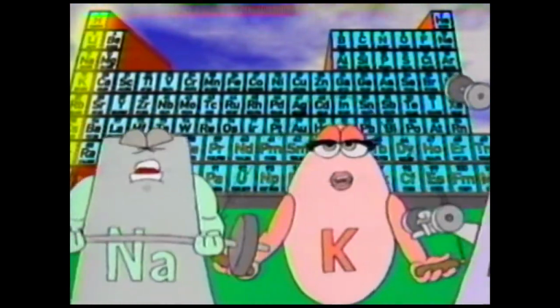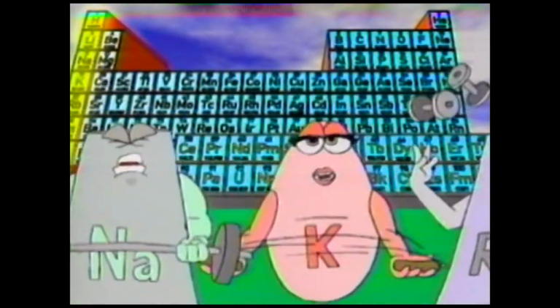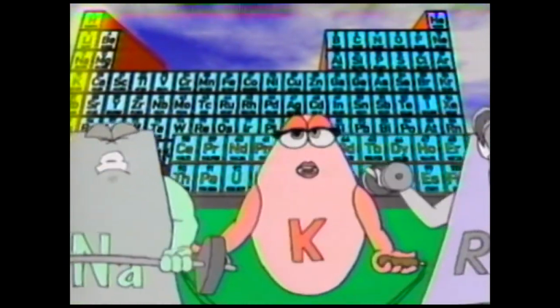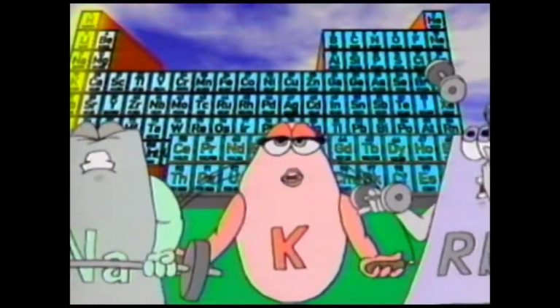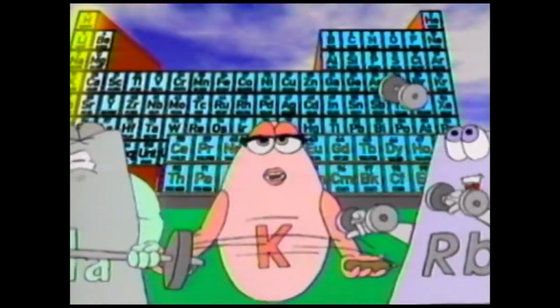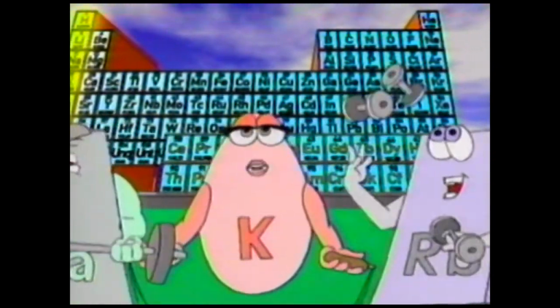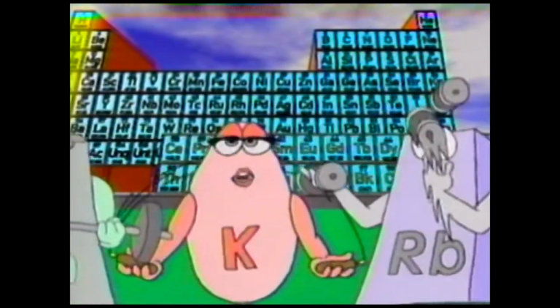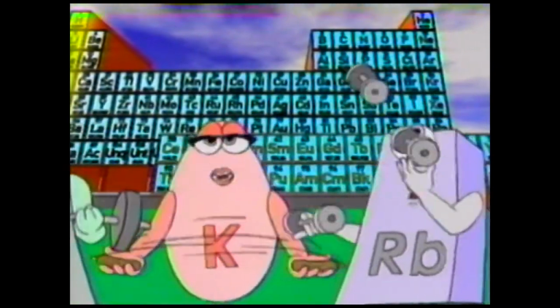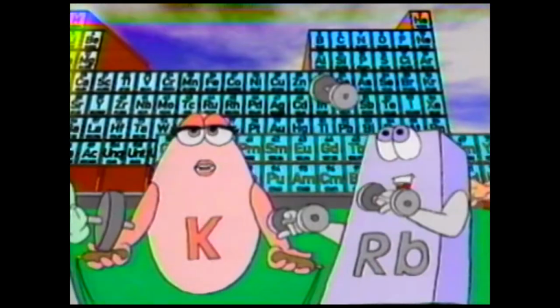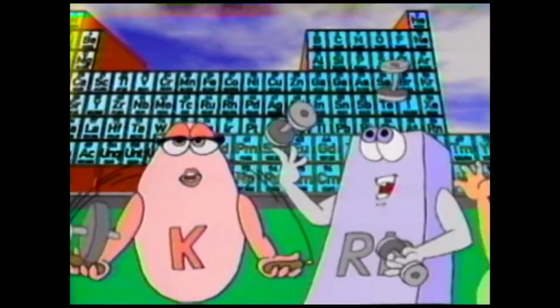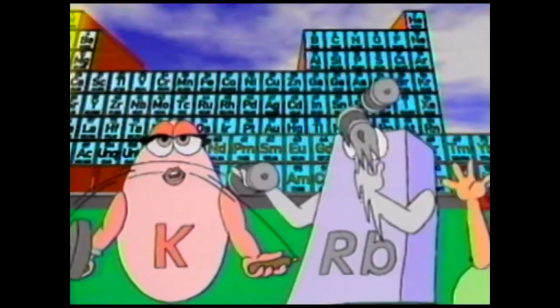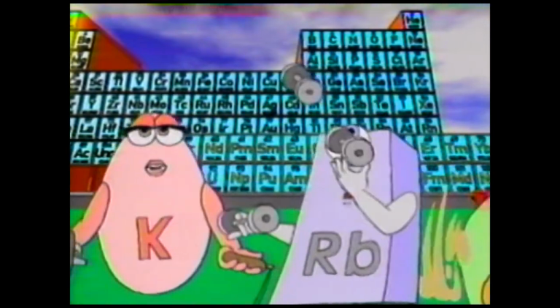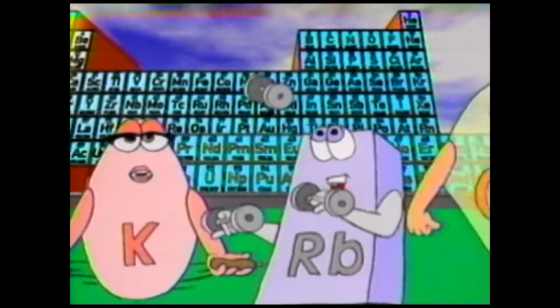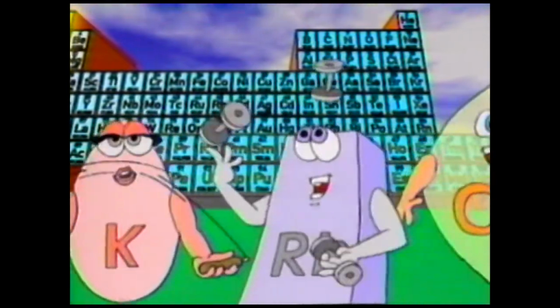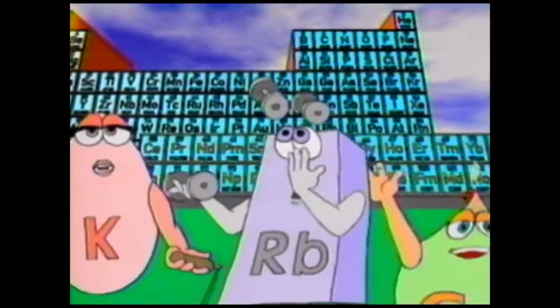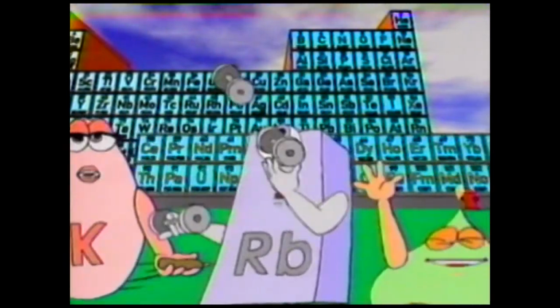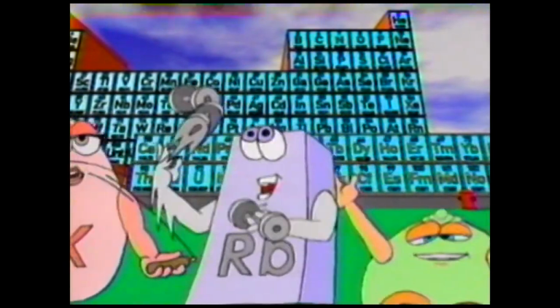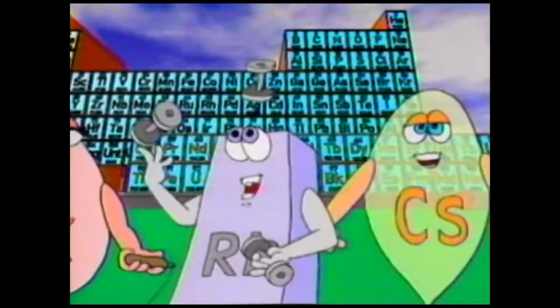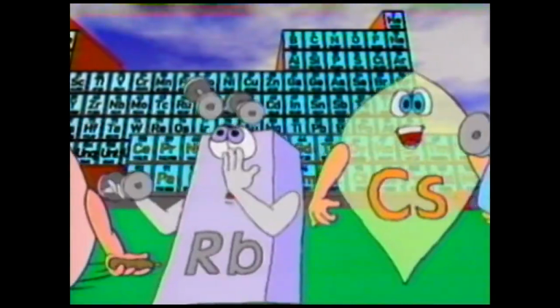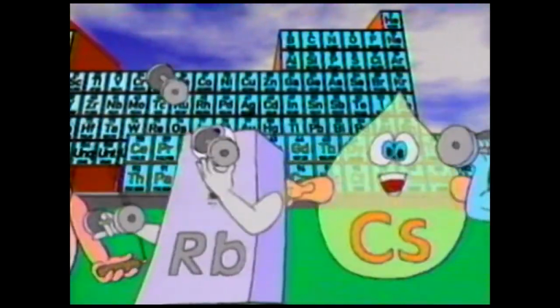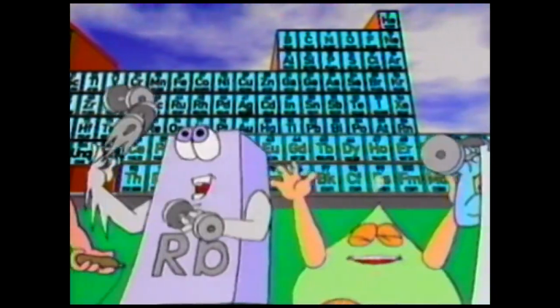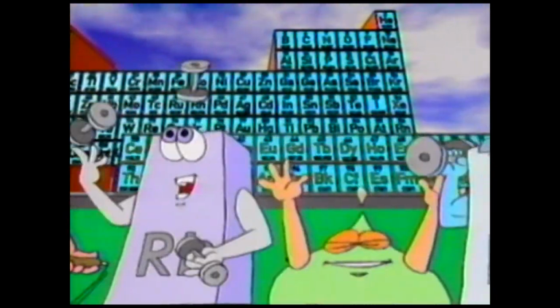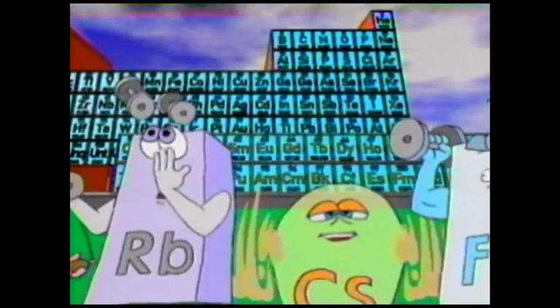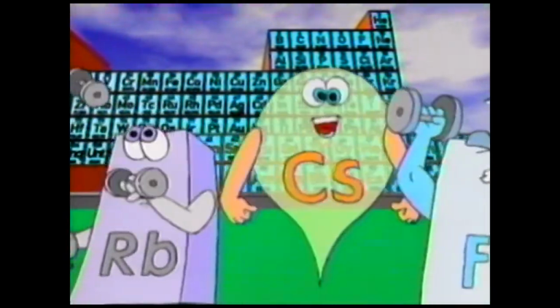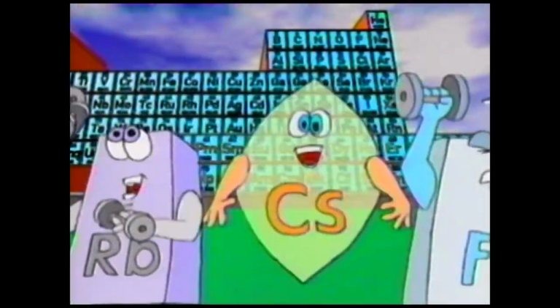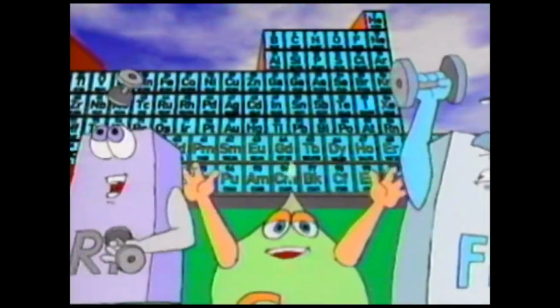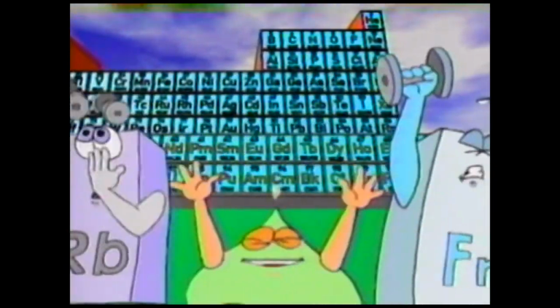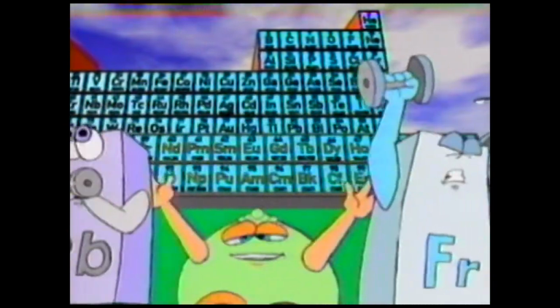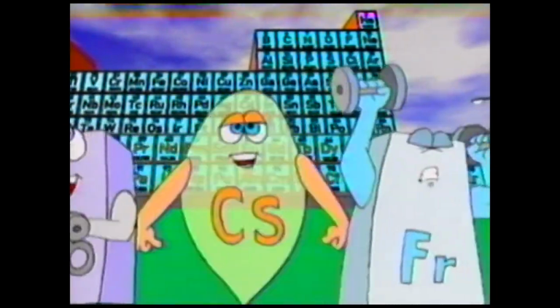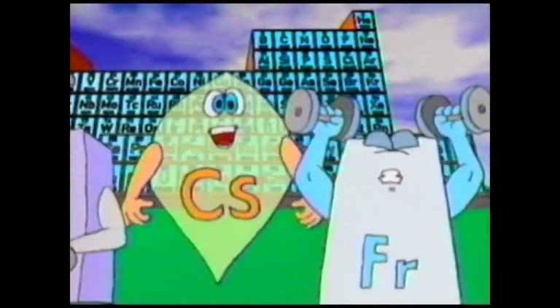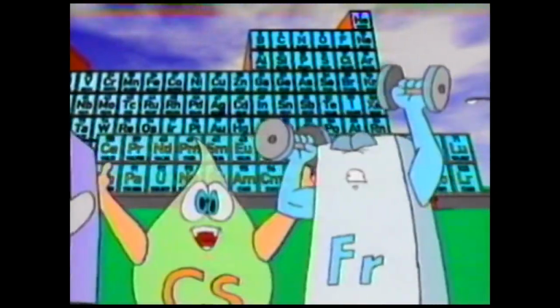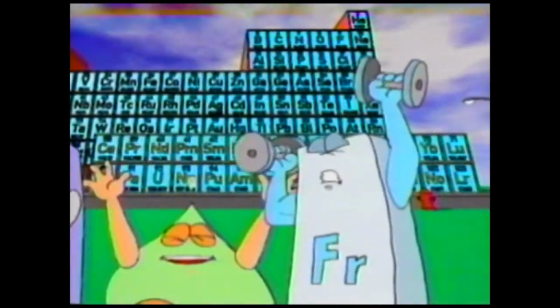Elements sodium, potassium, rubidium, and more work out, doing chin-ups and pumping barbells.